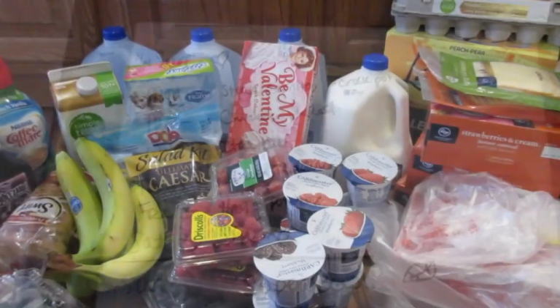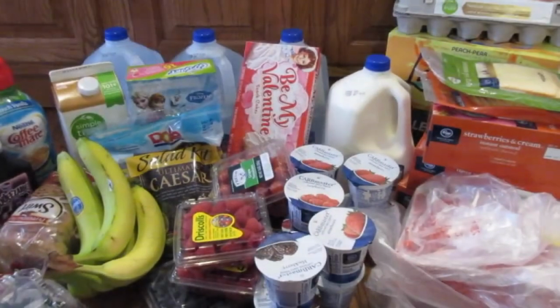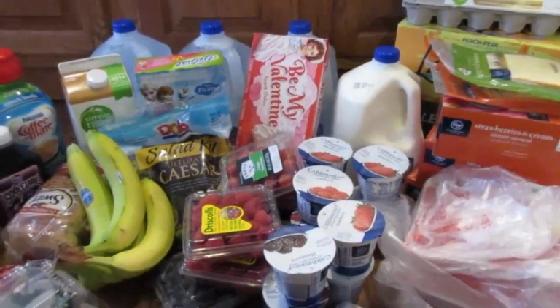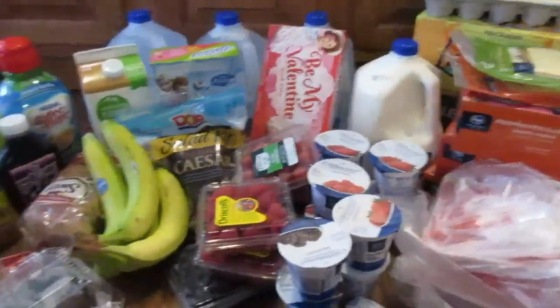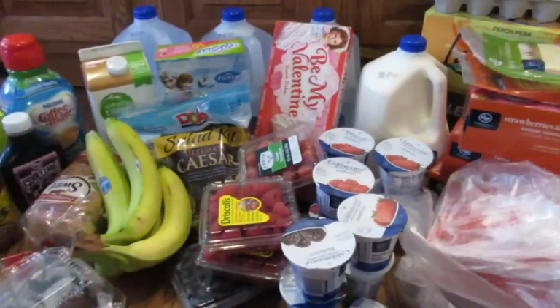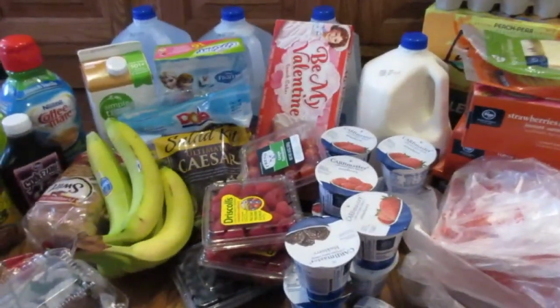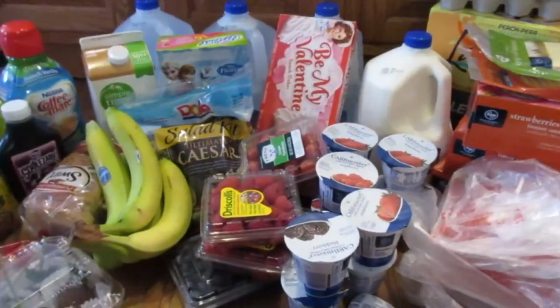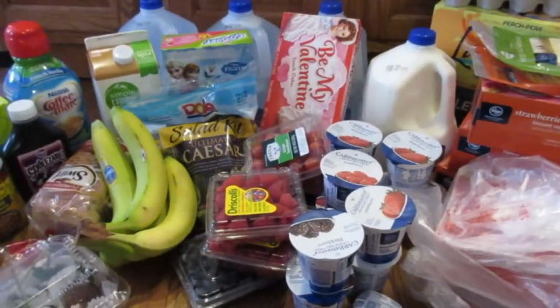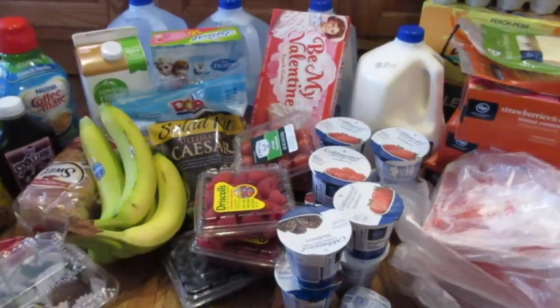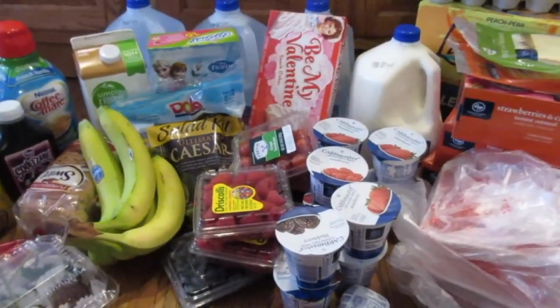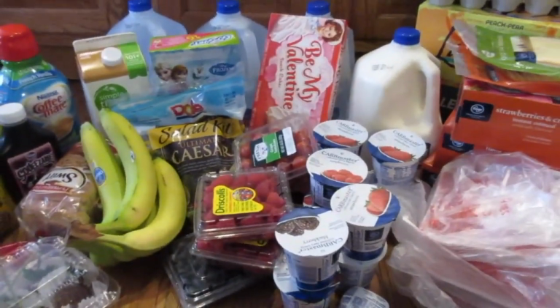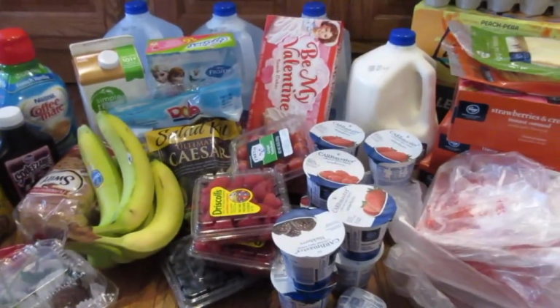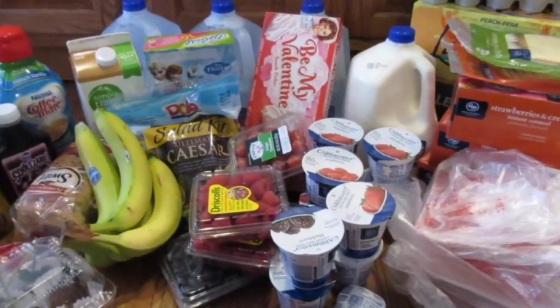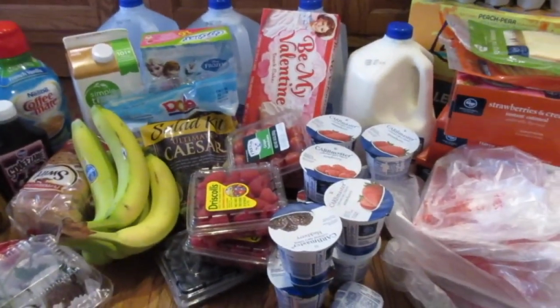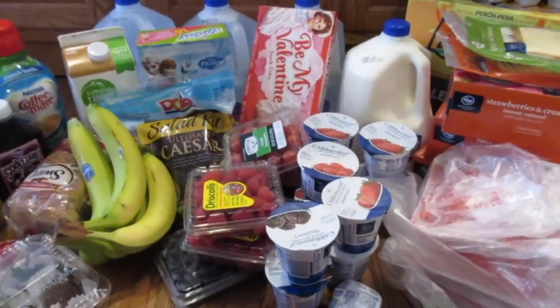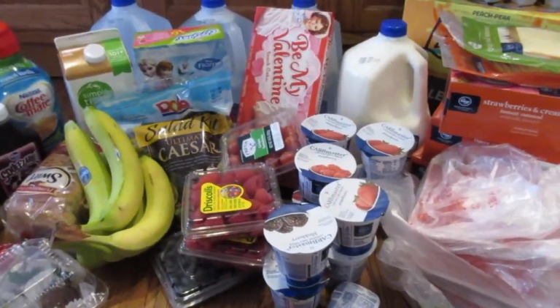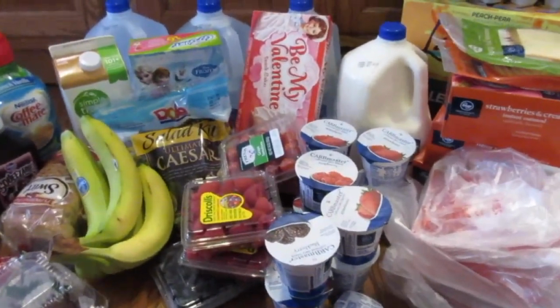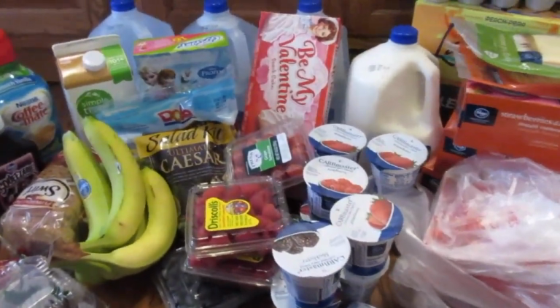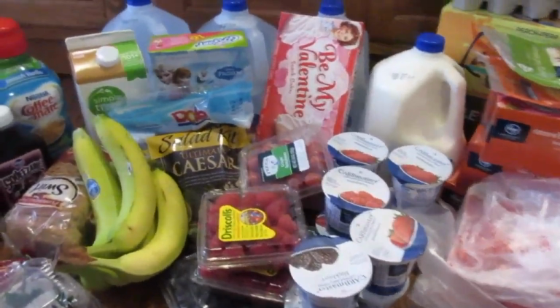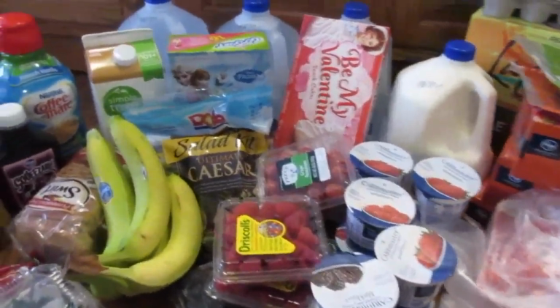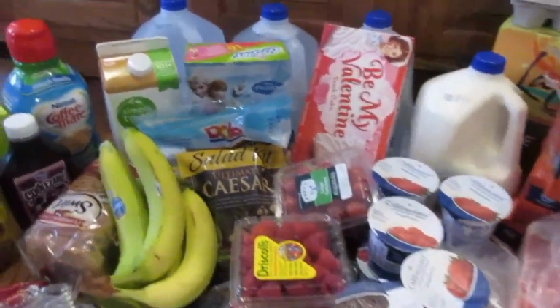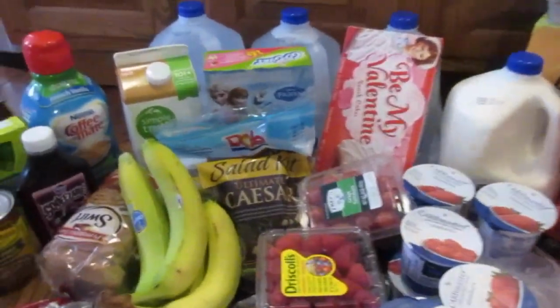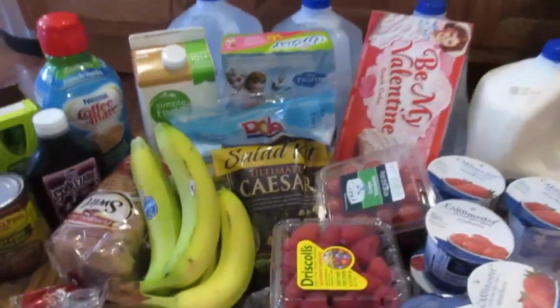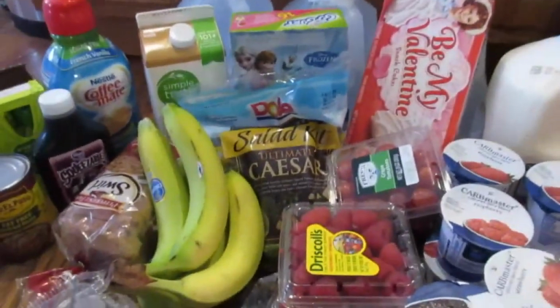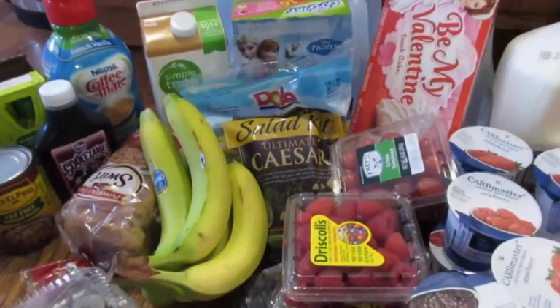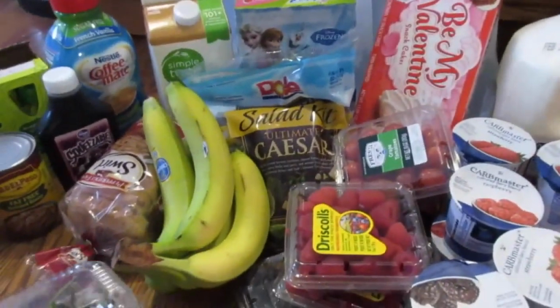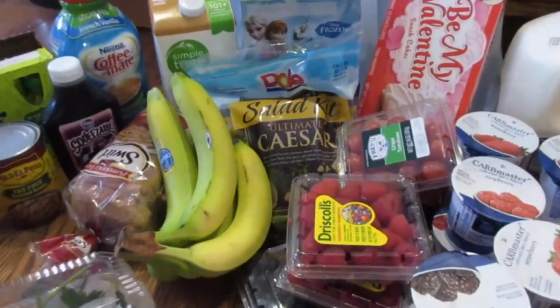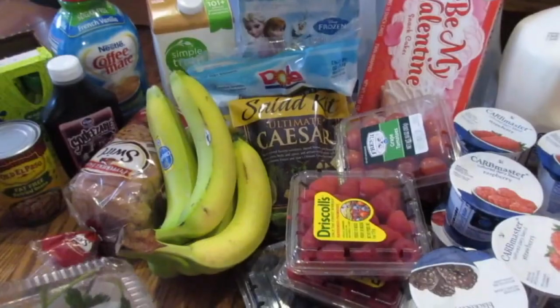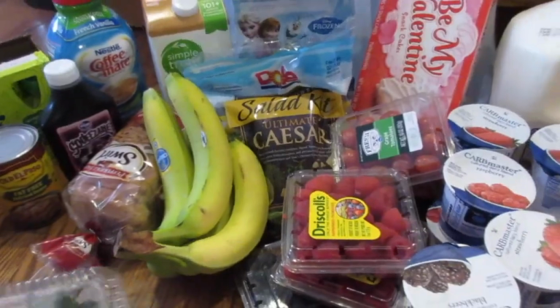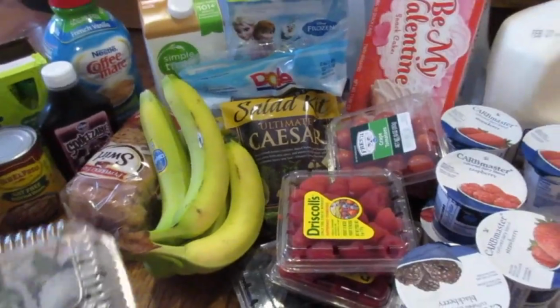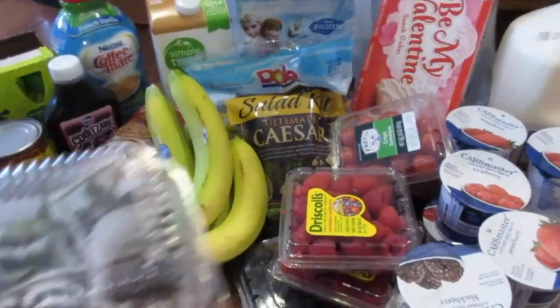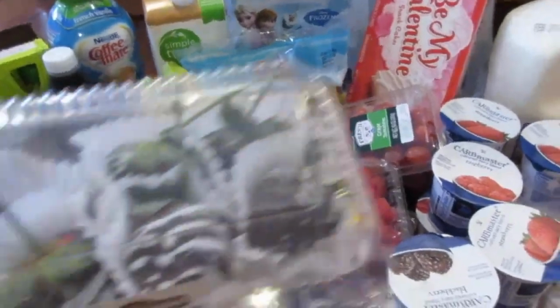Here are our groceries for the week. It's kind of just a basic amount of stuff — I think it was around $130 or so.